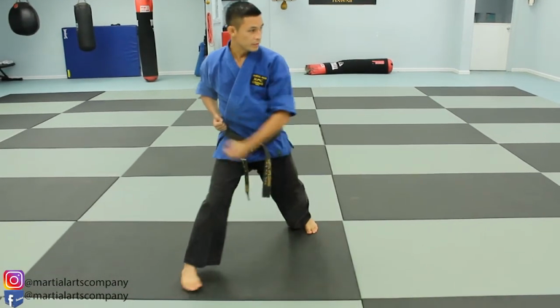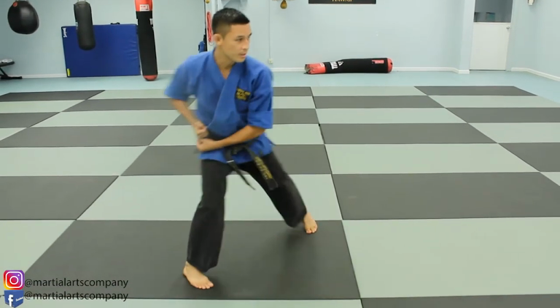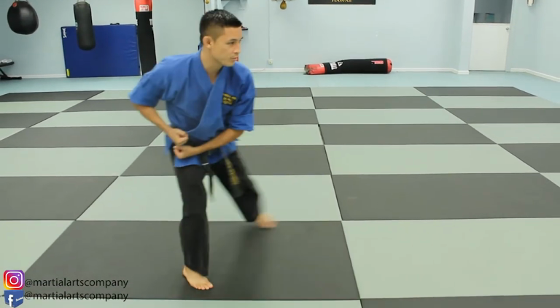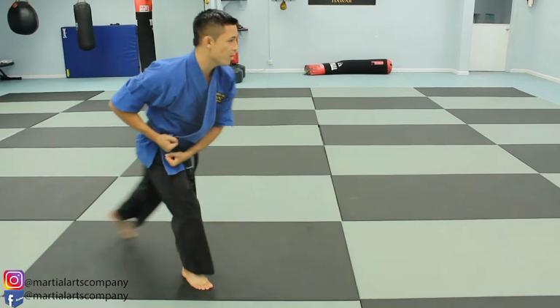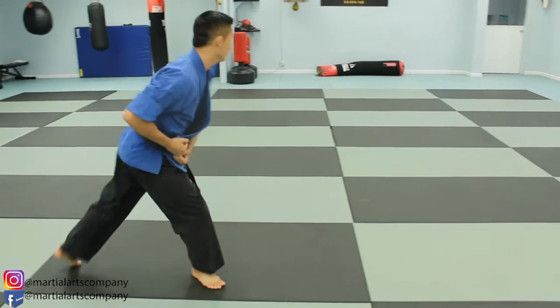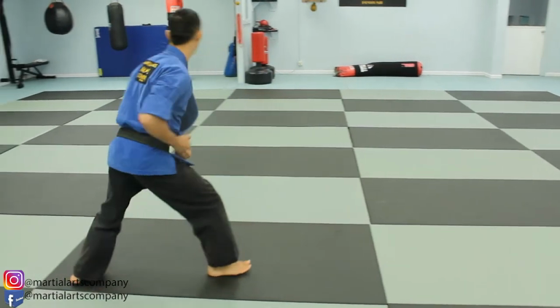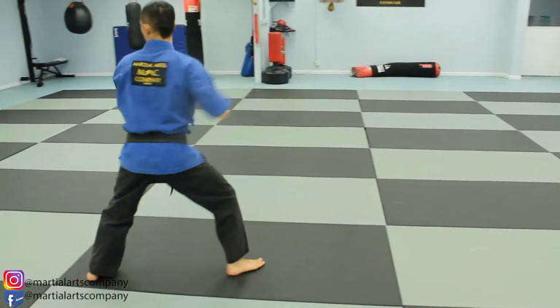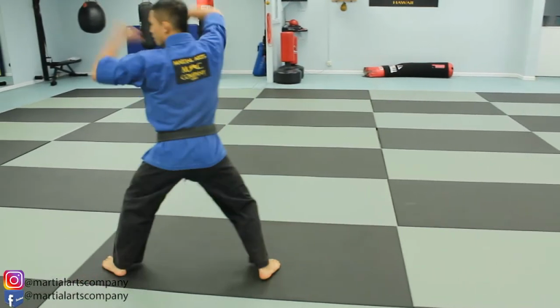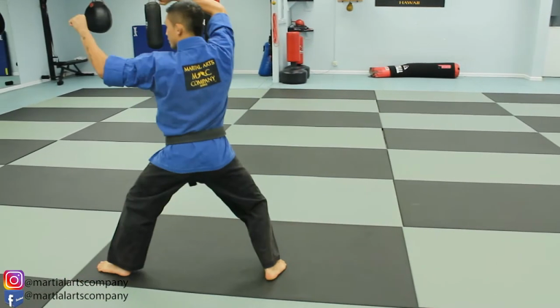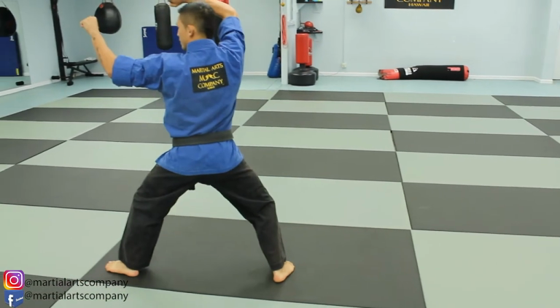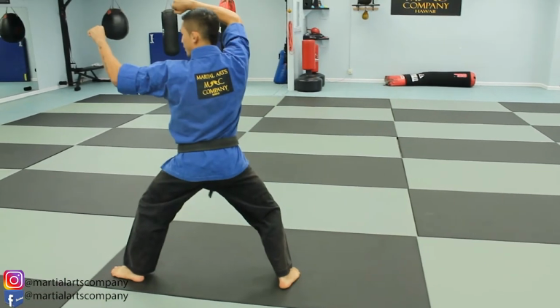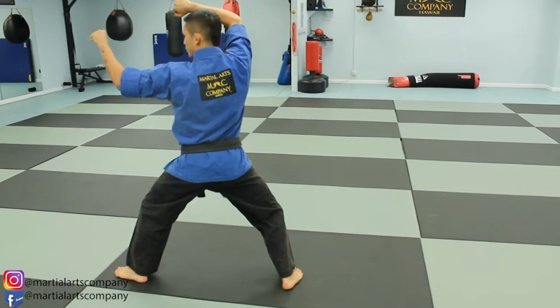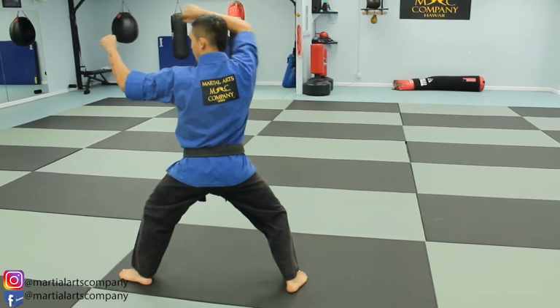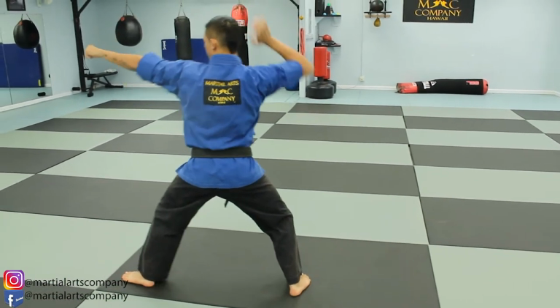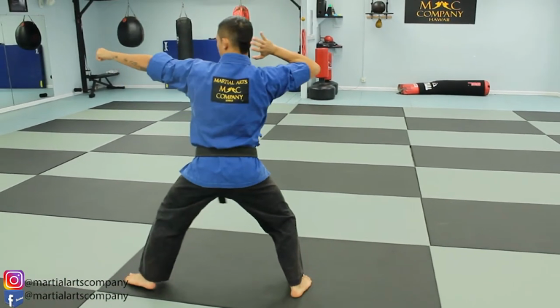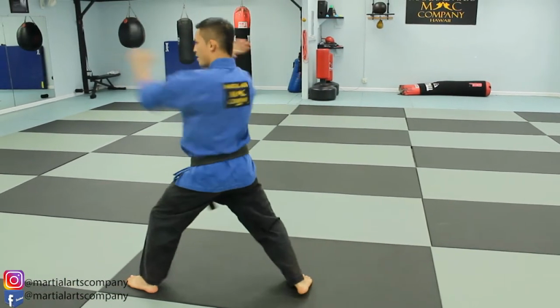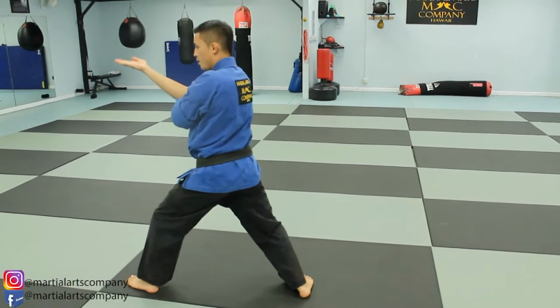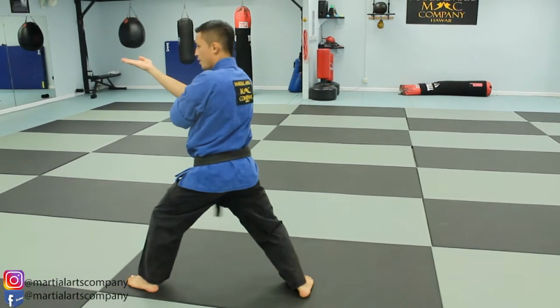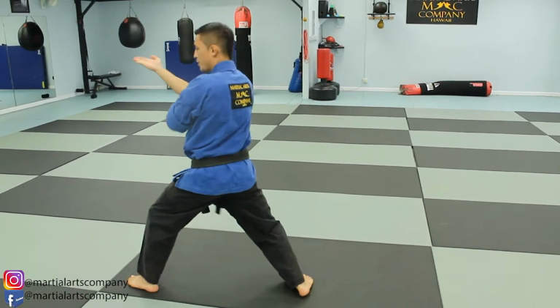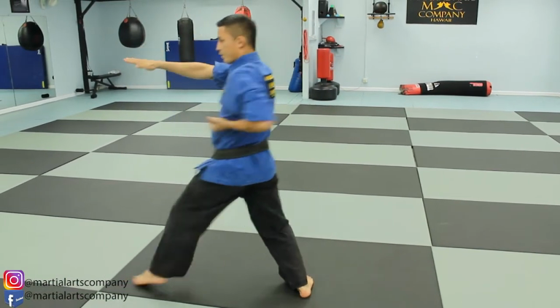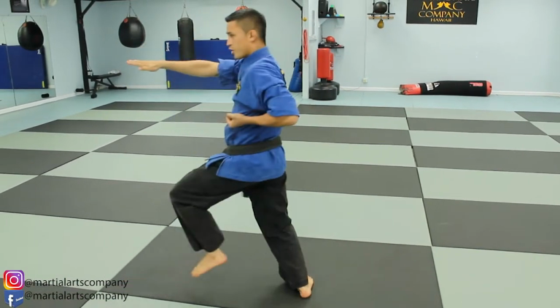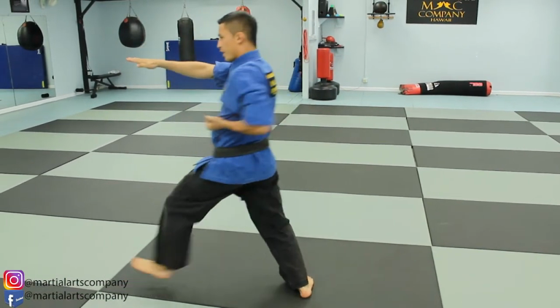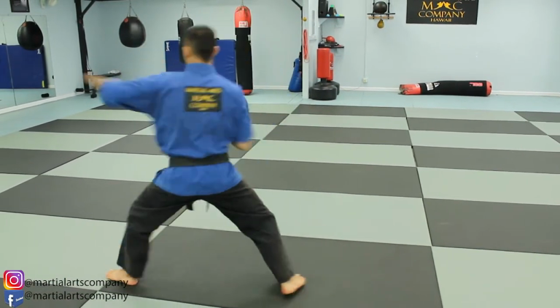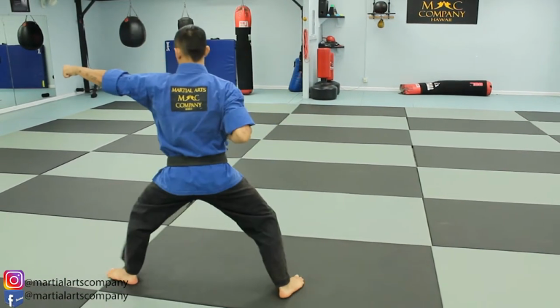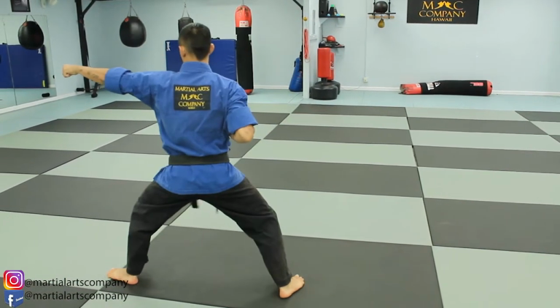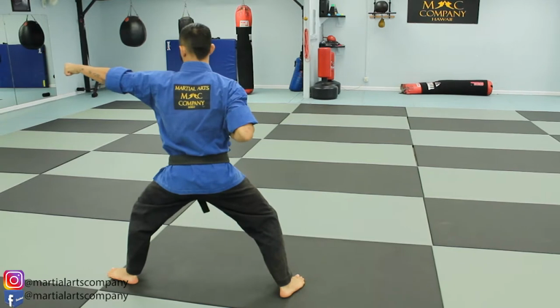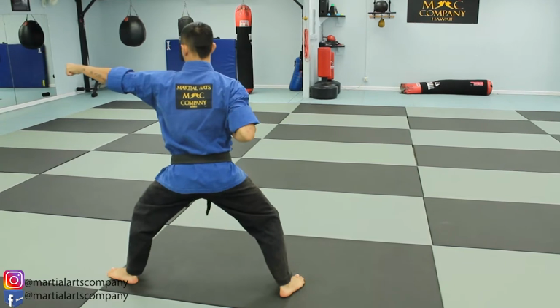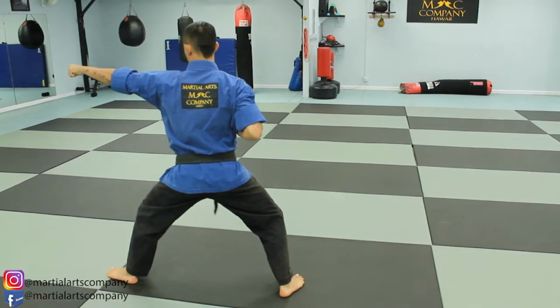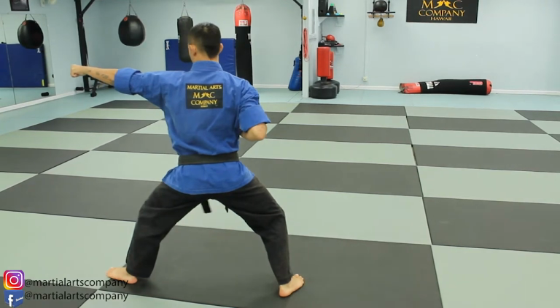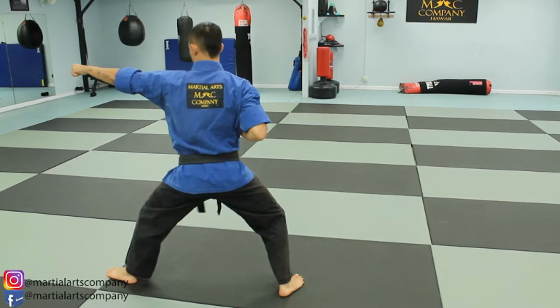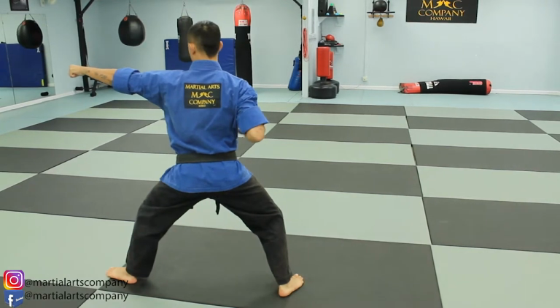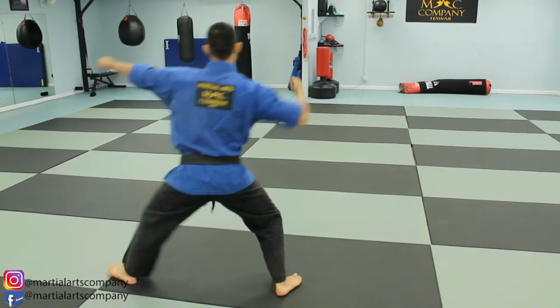Left leg comes around — just like the beginning. Twin forearm block. Inward knife hand strike. Lunge punch and a fixed L stance.